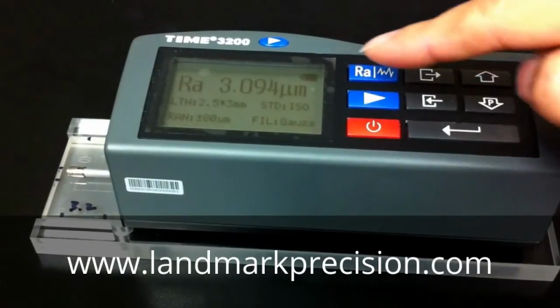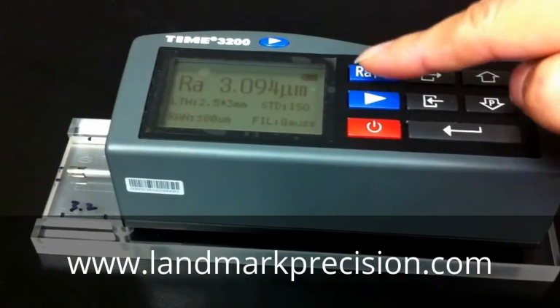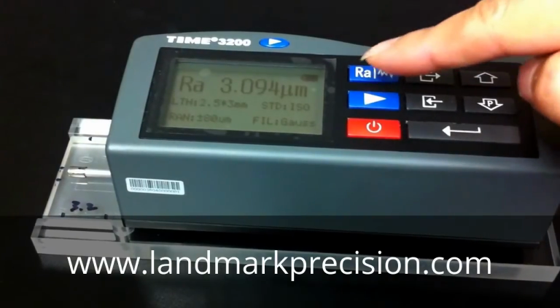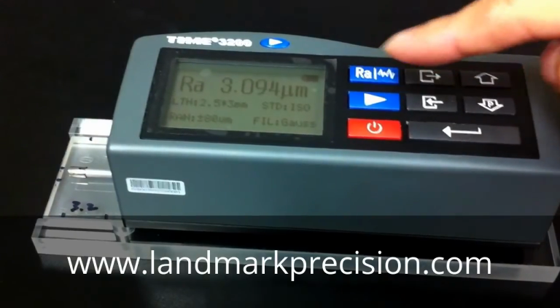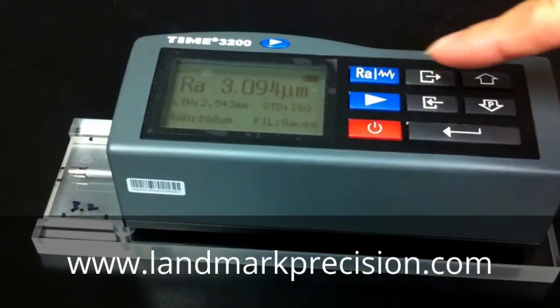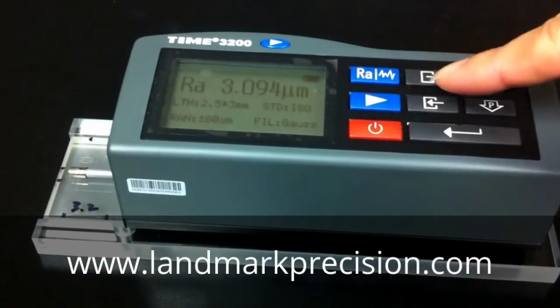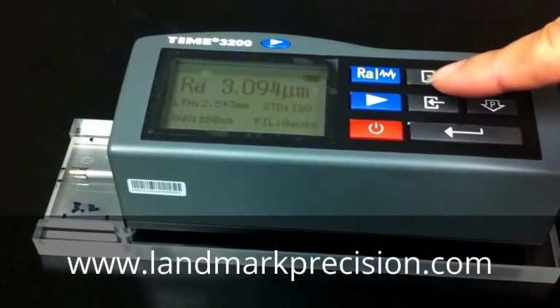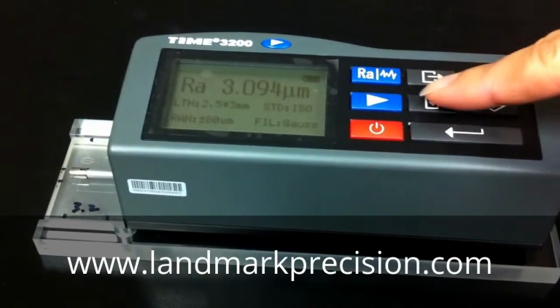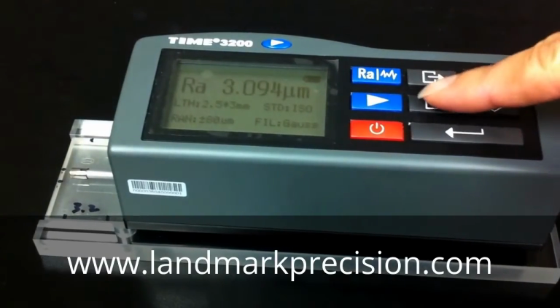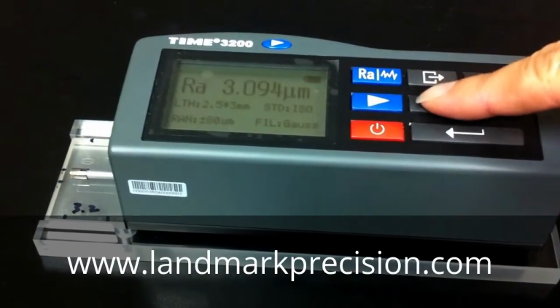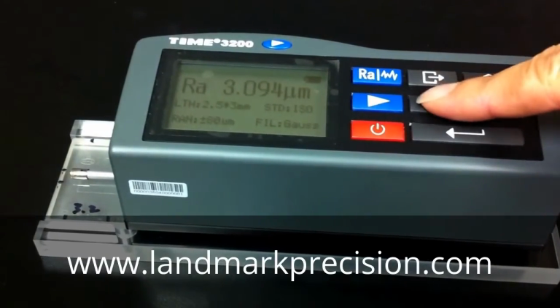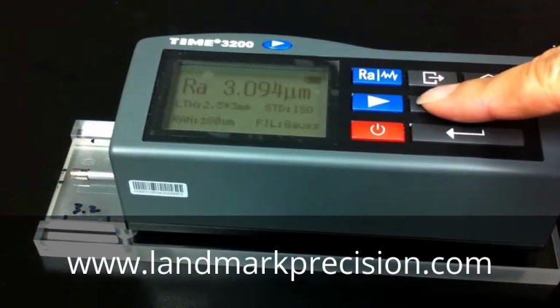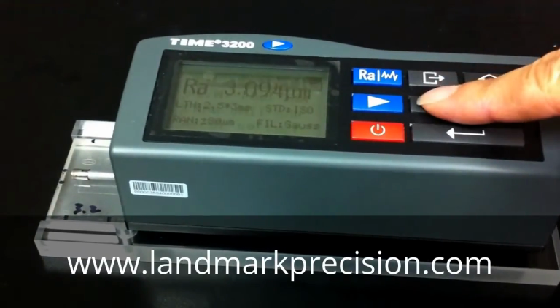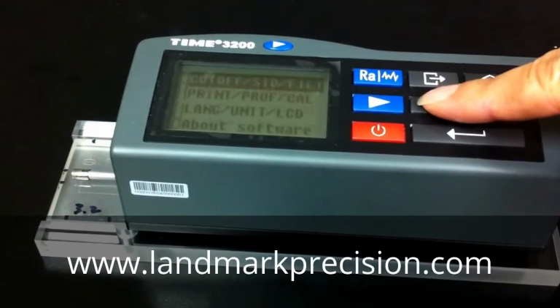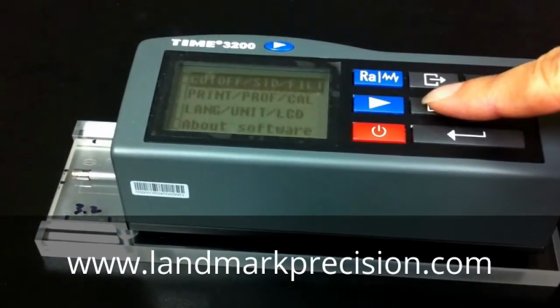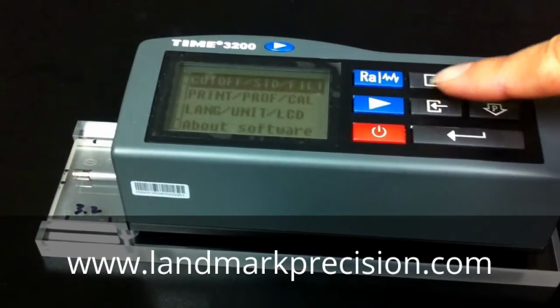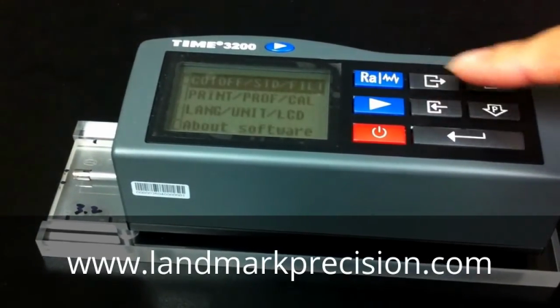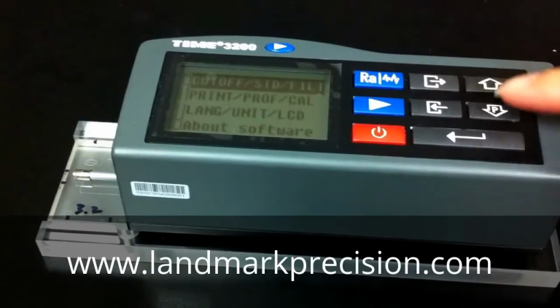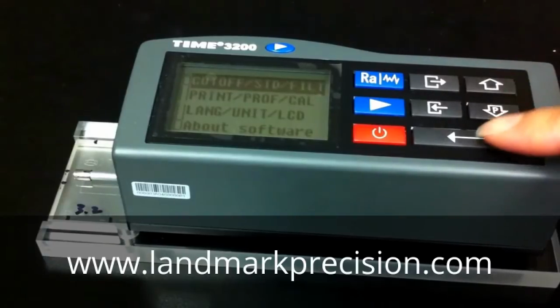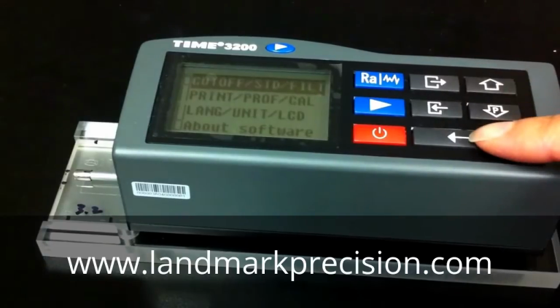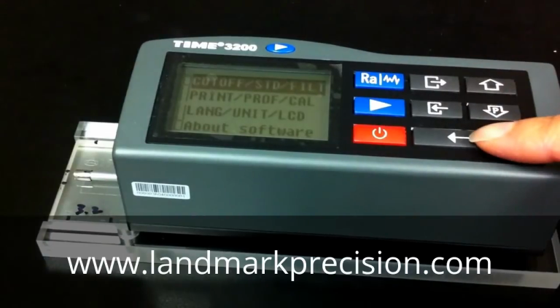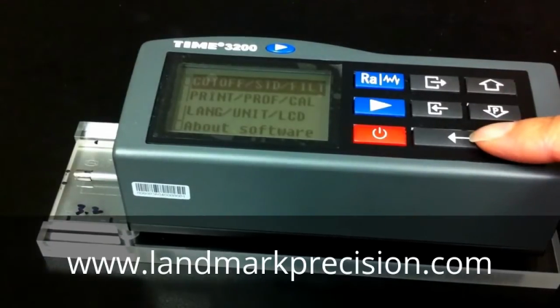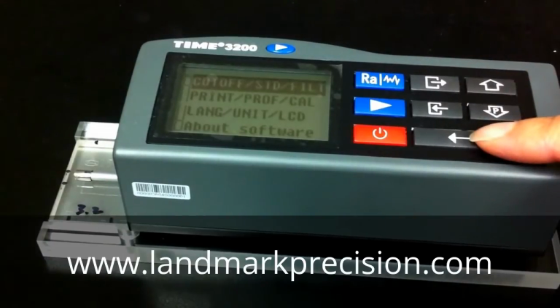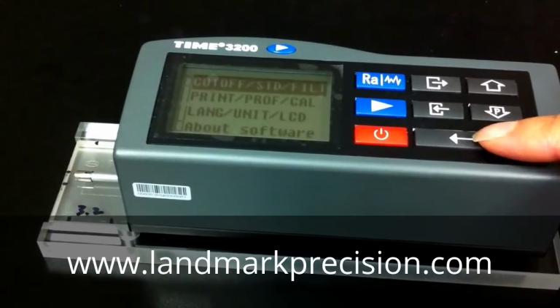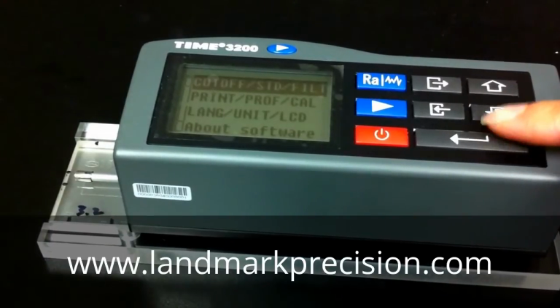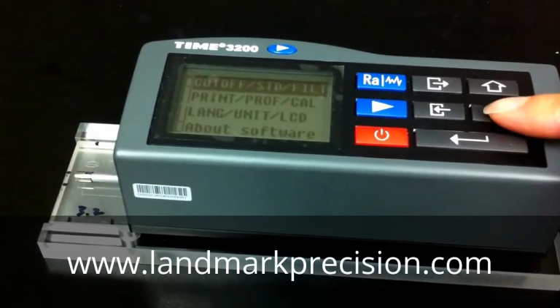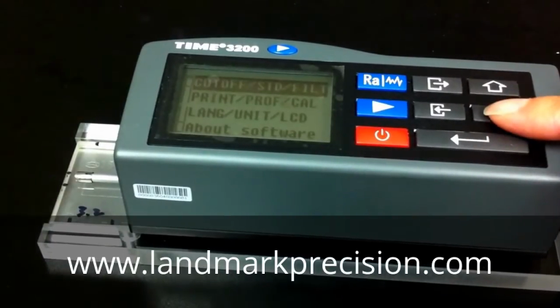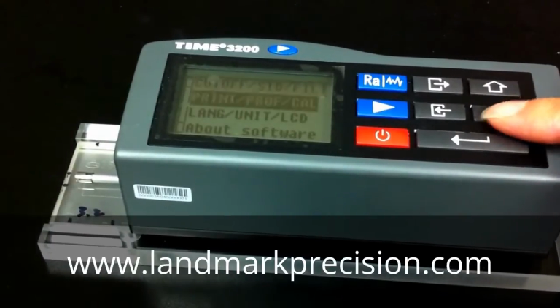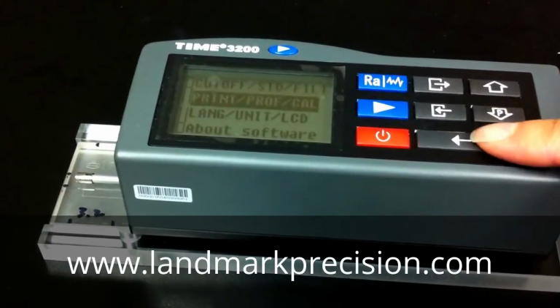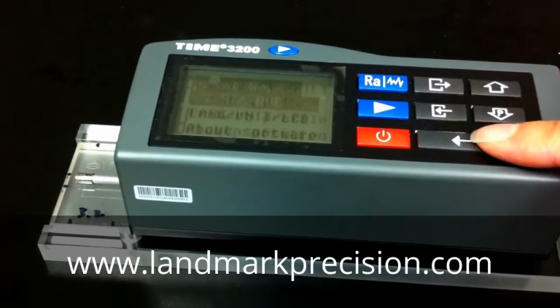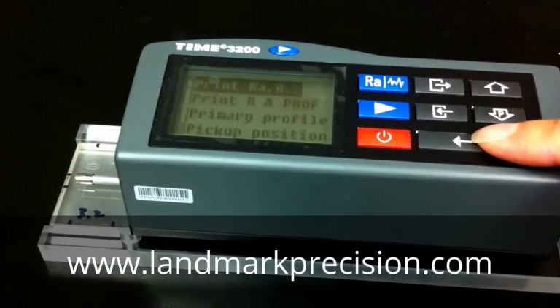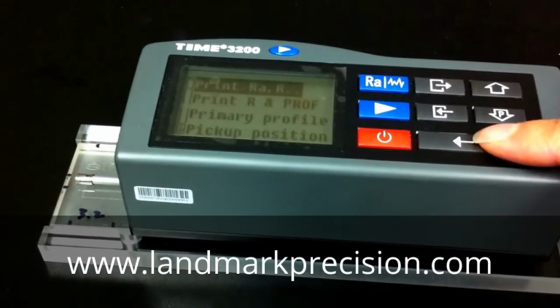The reading is 3.094. Now we're going to calibration.